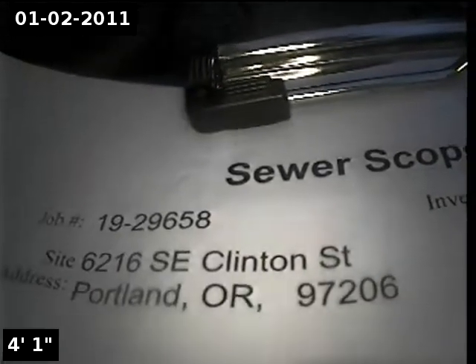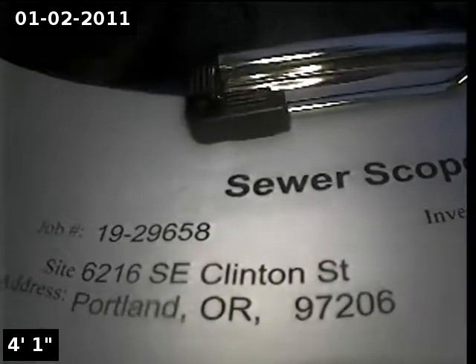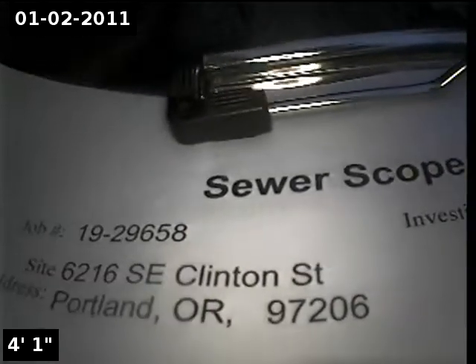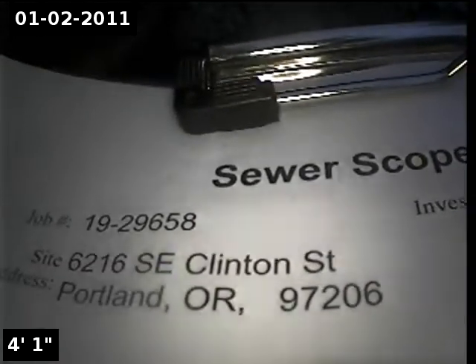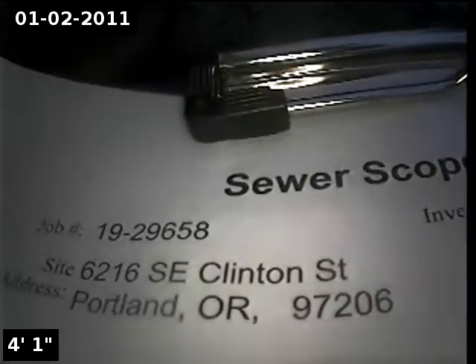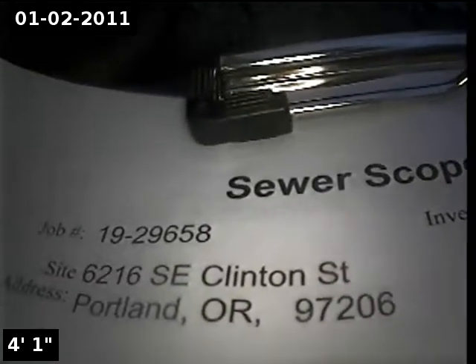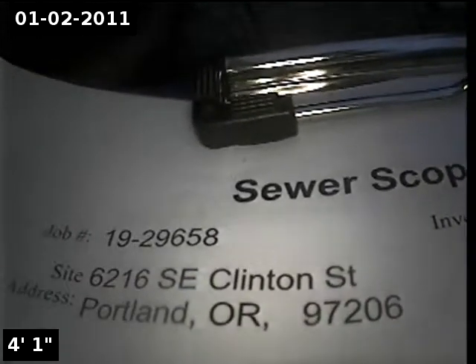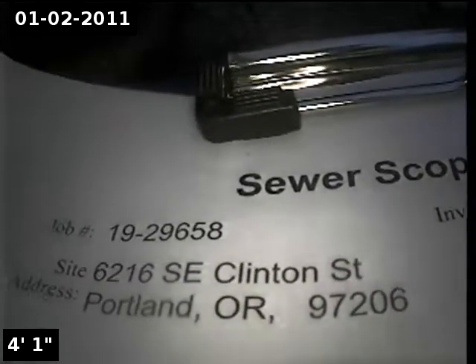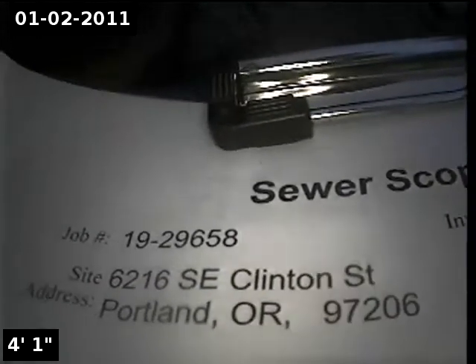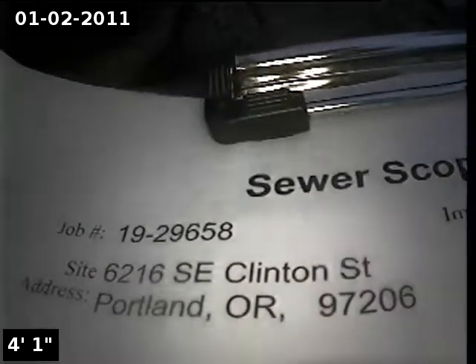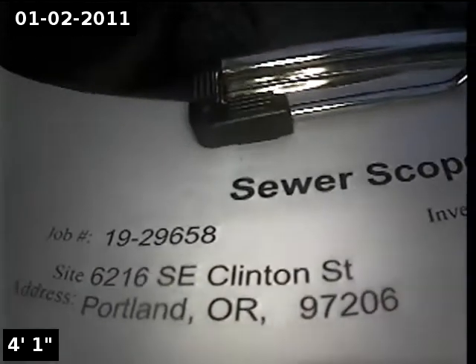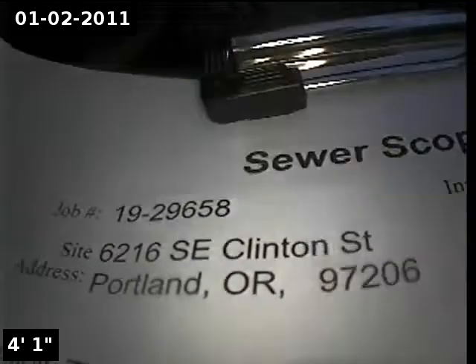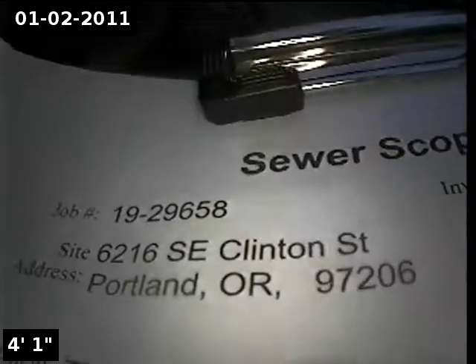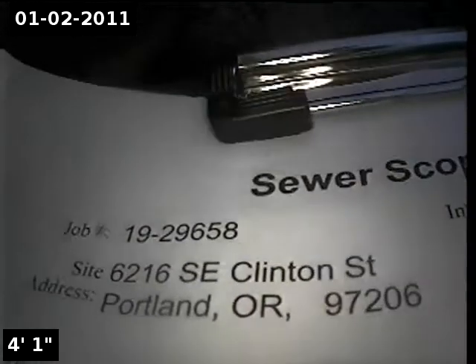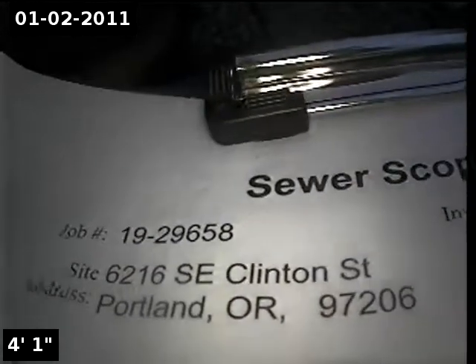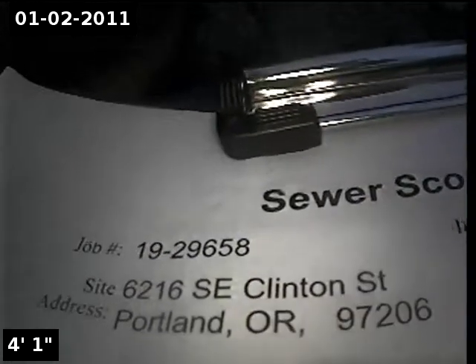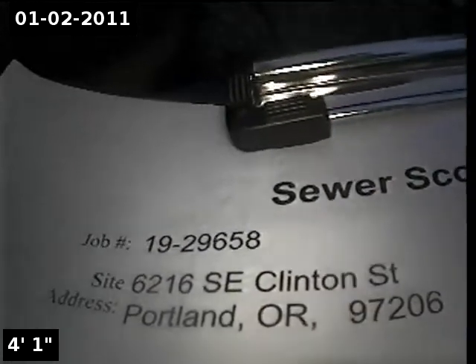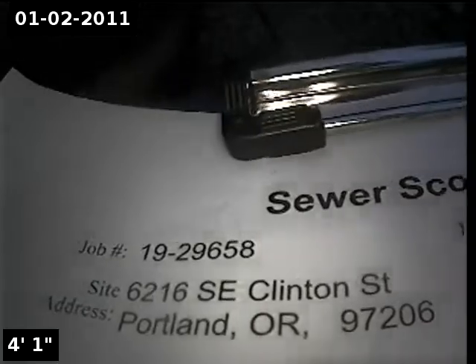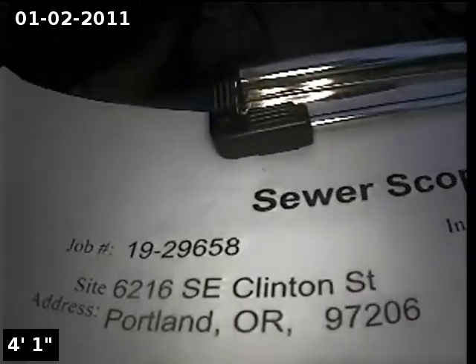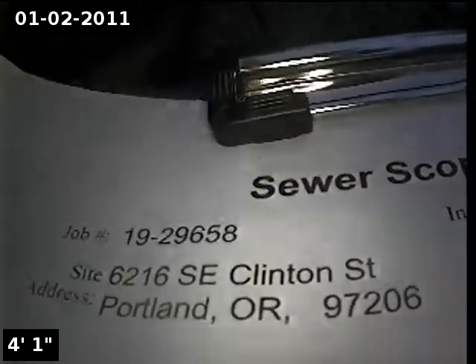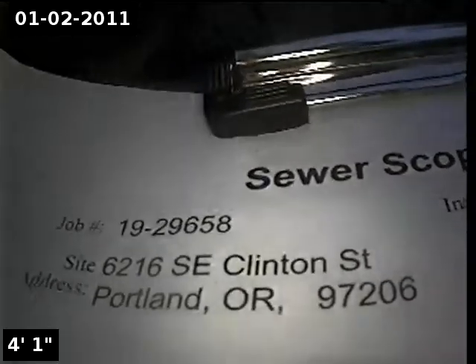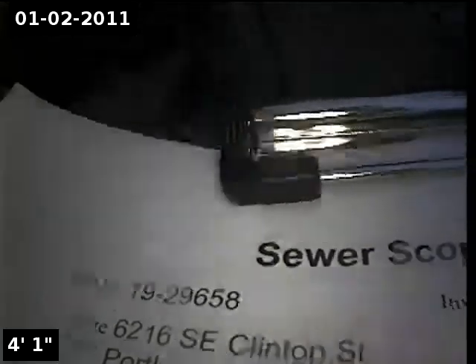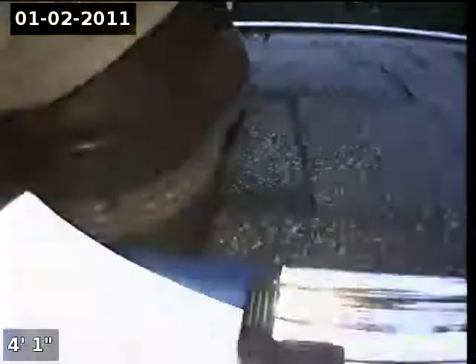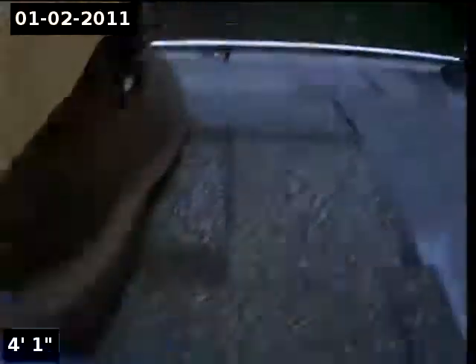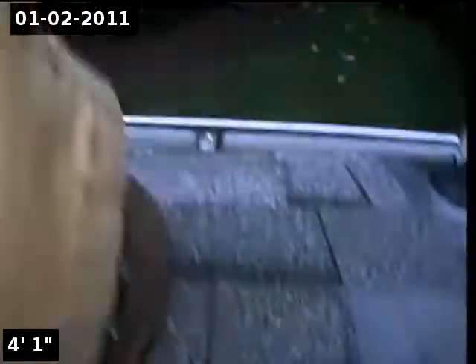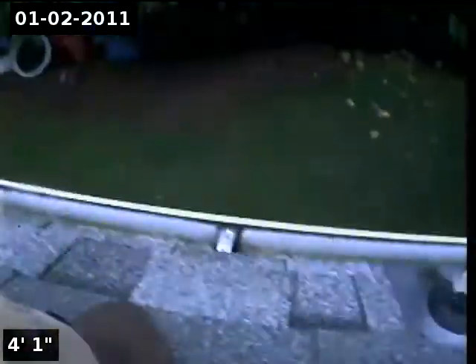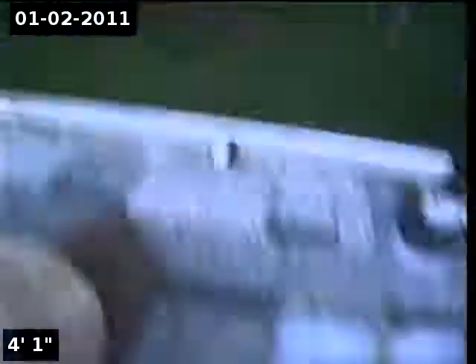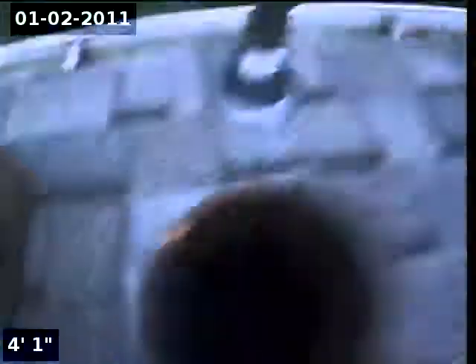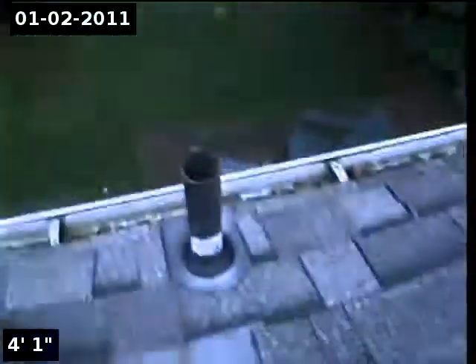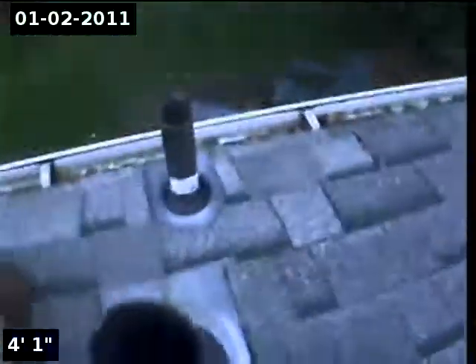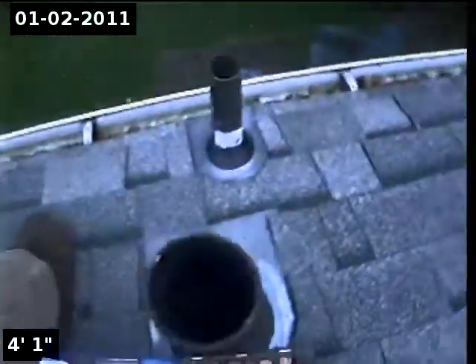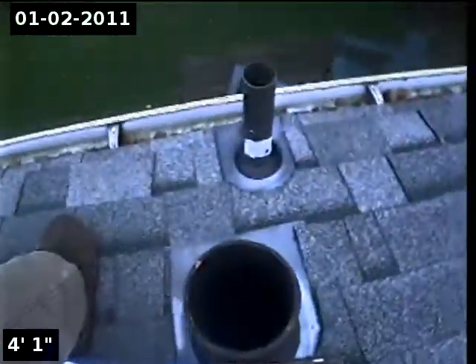This is Ryan with Alpha Environmental. We're at property address 6216 Southeast Clinton Street in Portland. We're here for a sewer inspection.